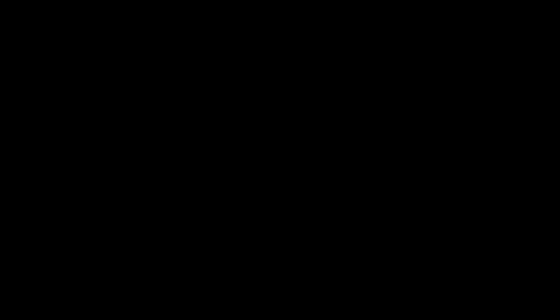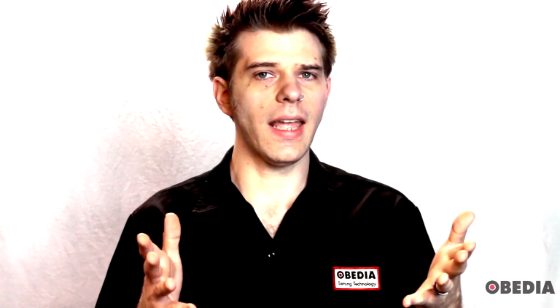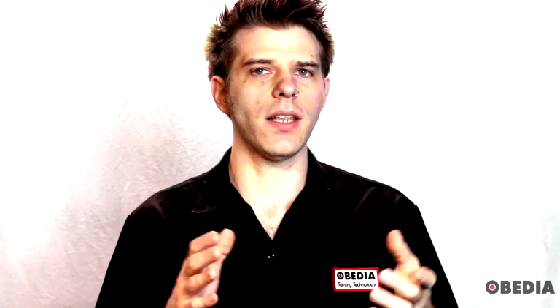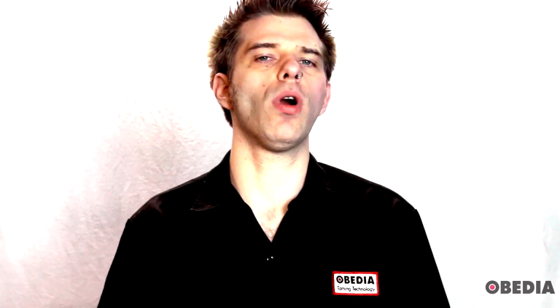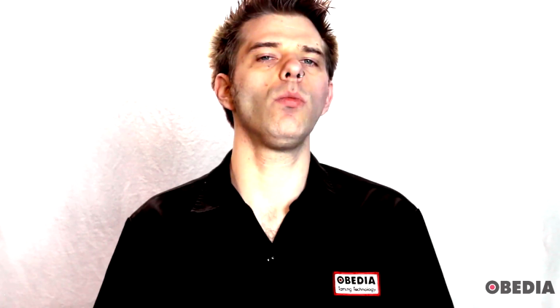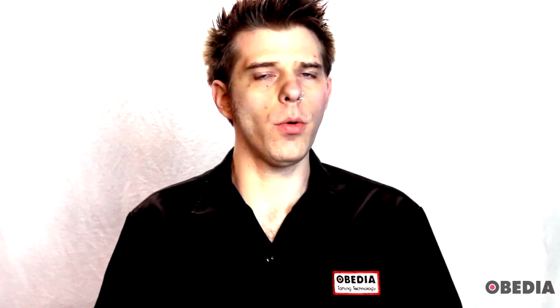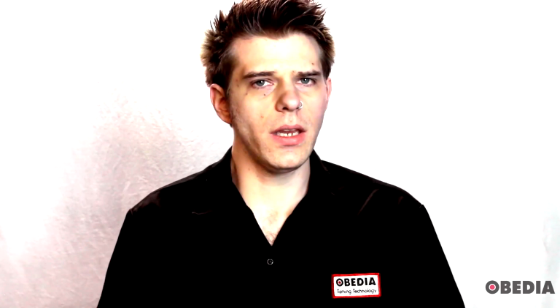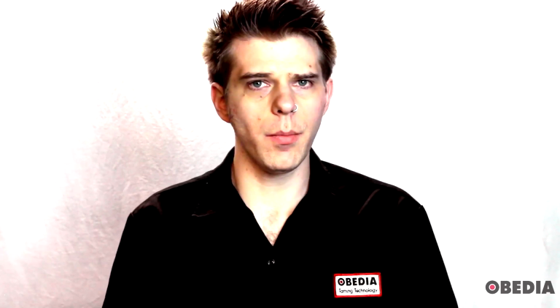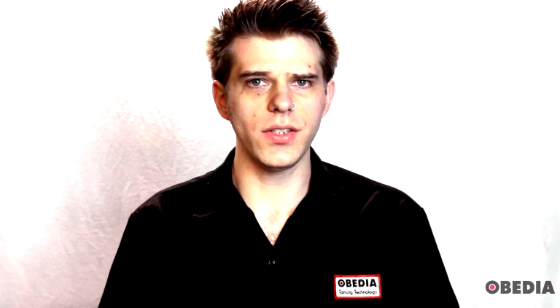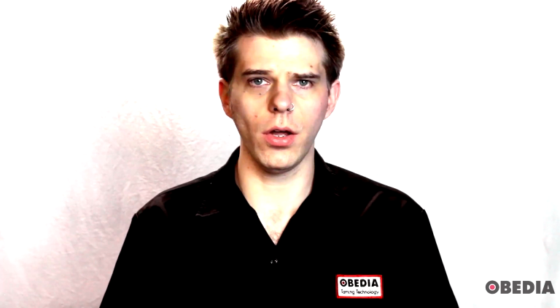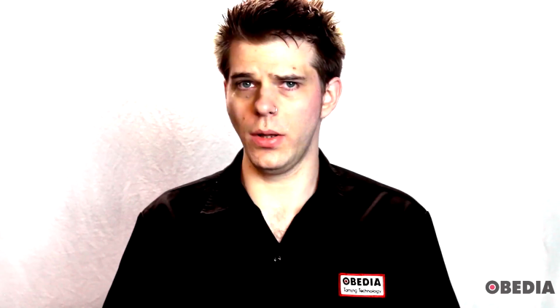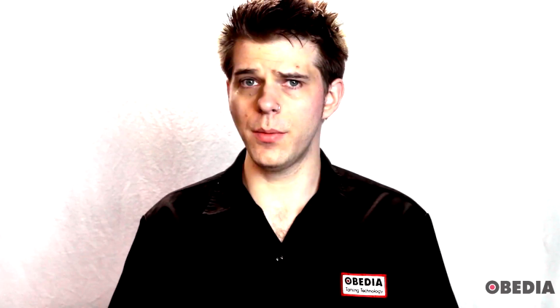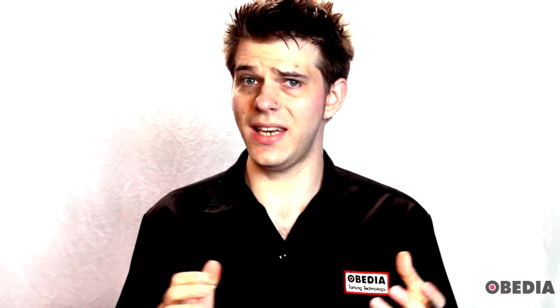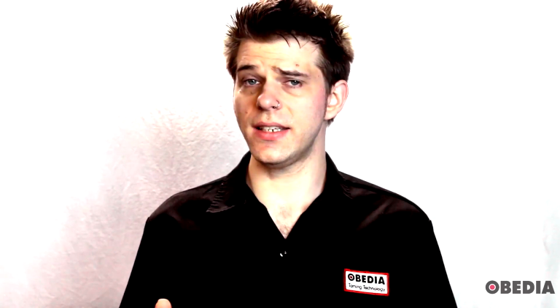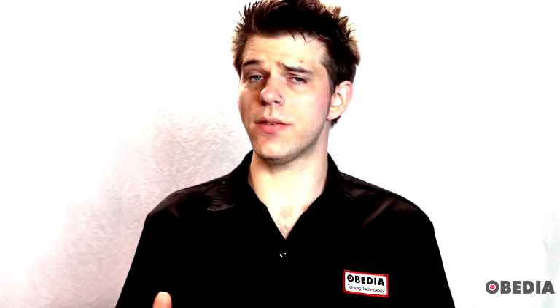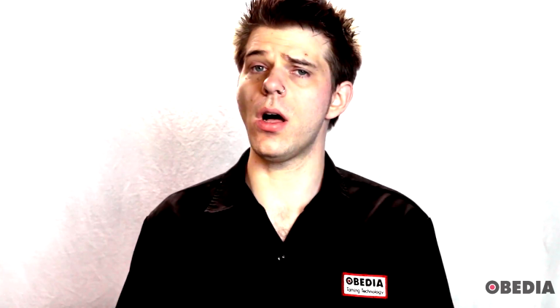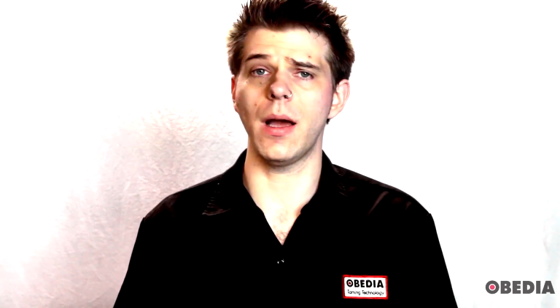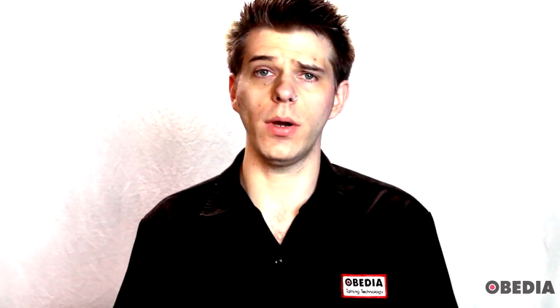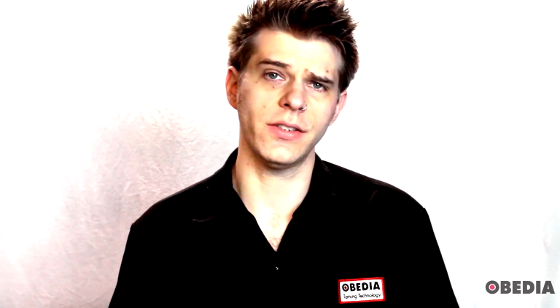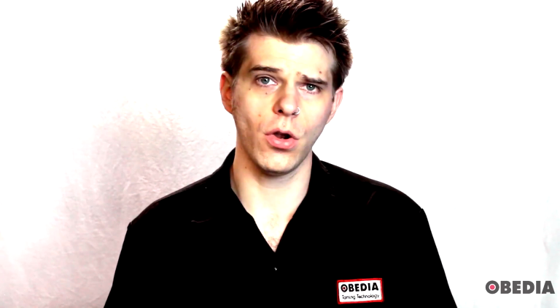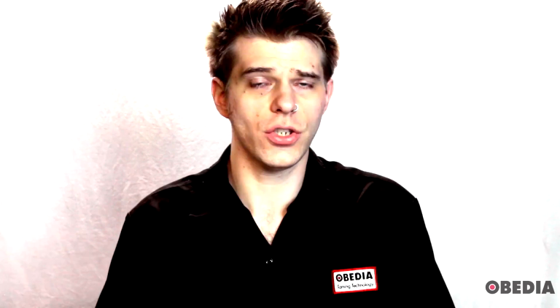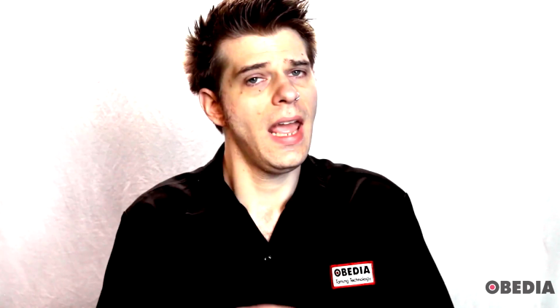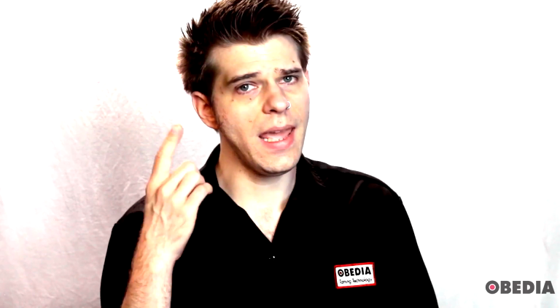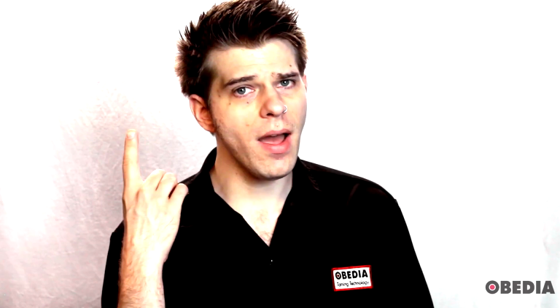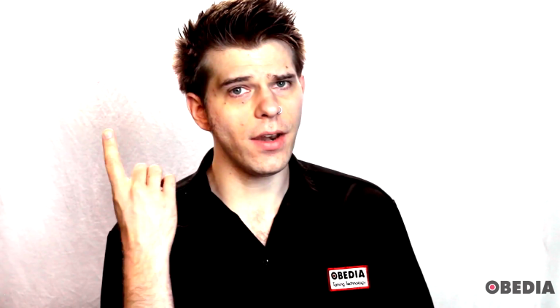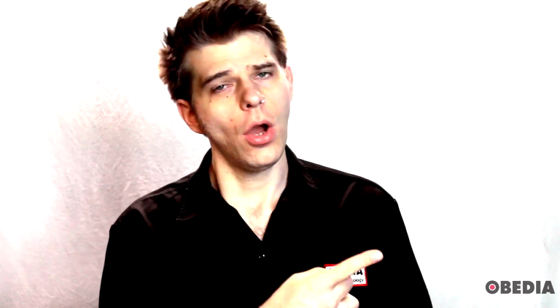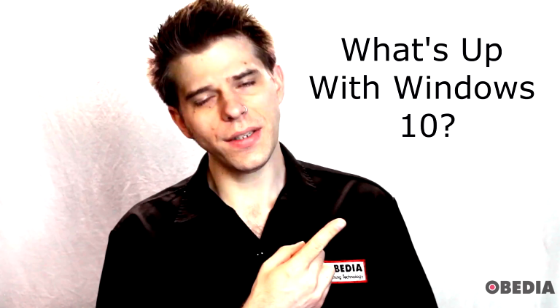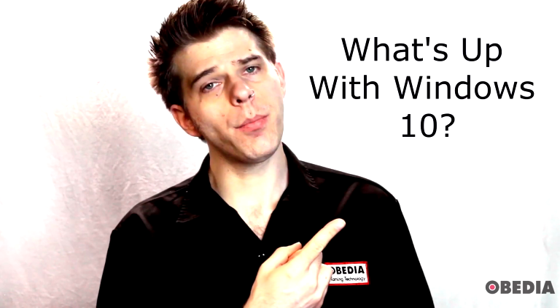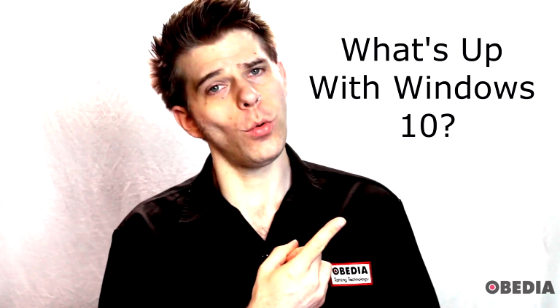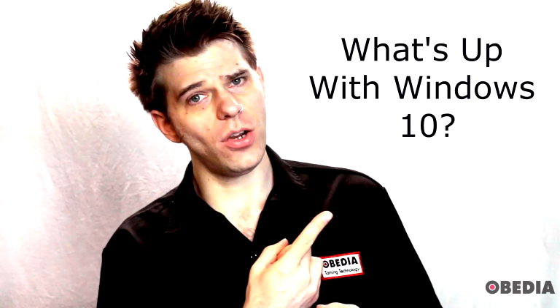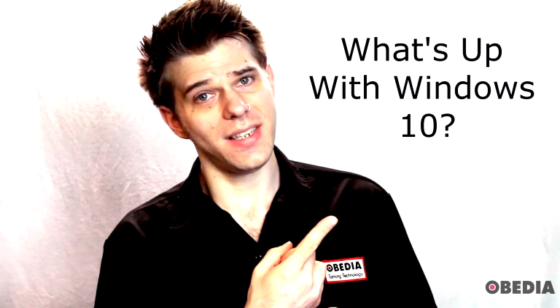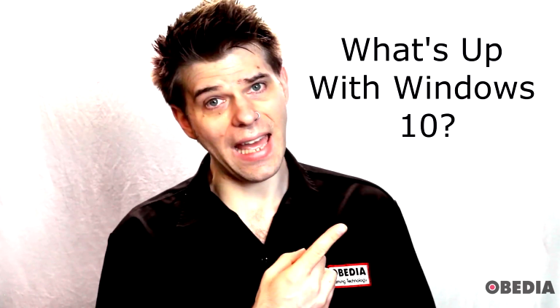Hey guys, I'm Brian with Obedia and PC Audio Labs, and in today's vlog, I'm going to answer the question: hey Brian, what's up with Windows 10?